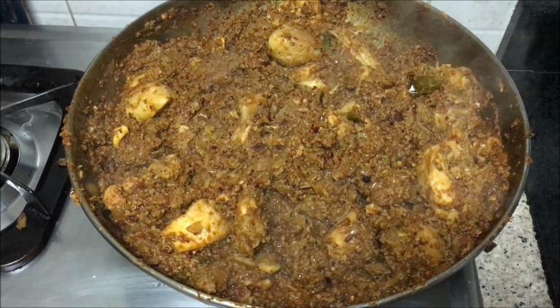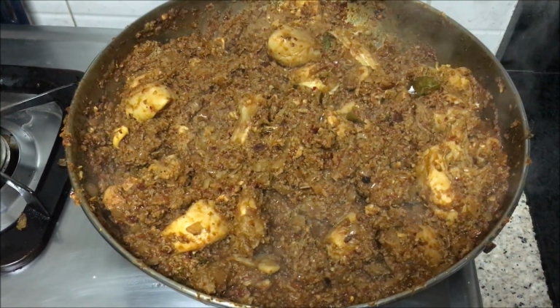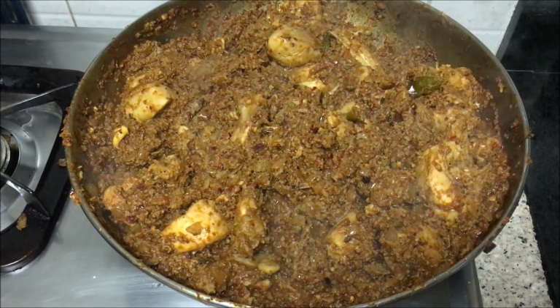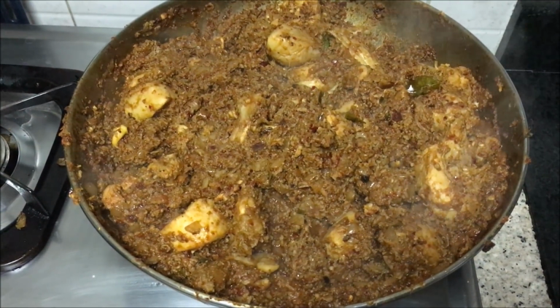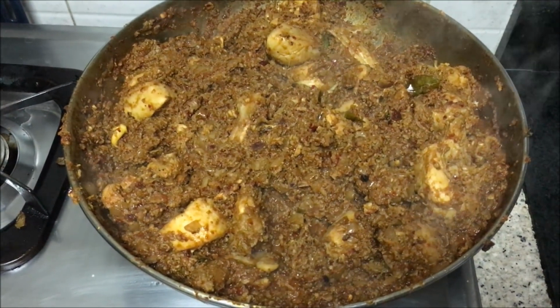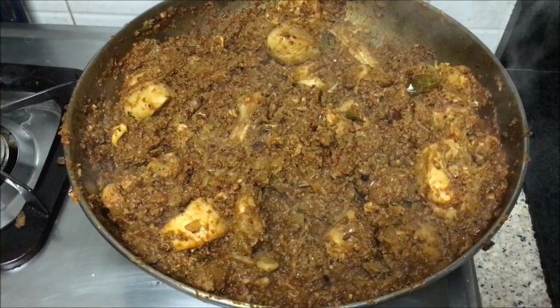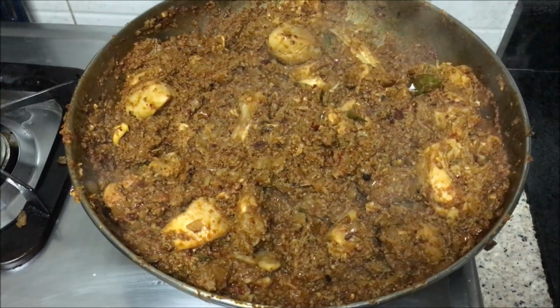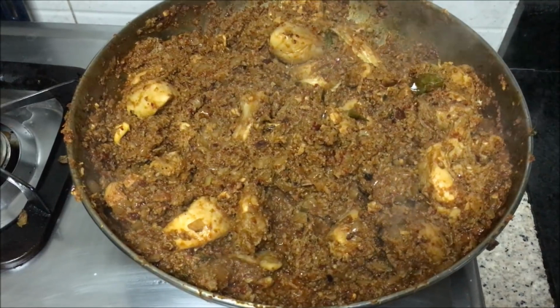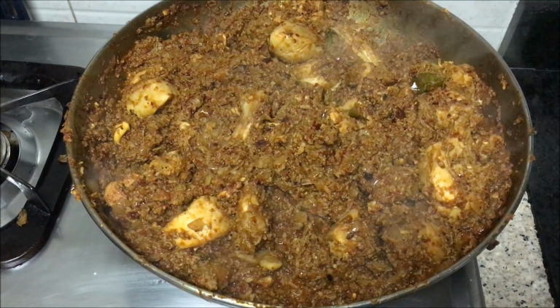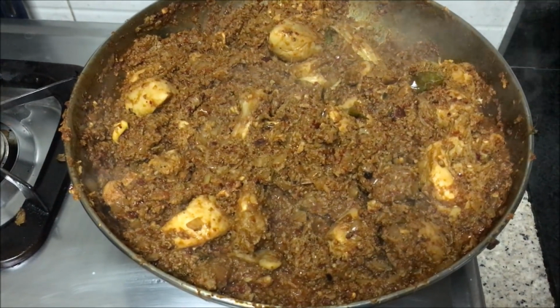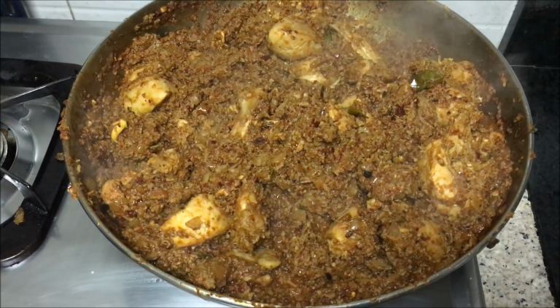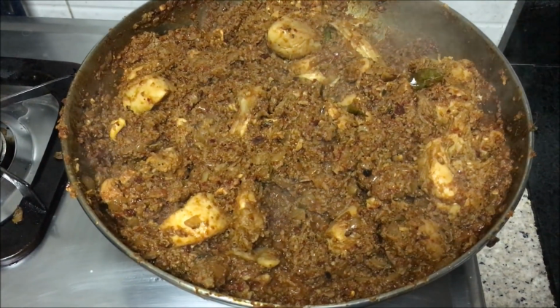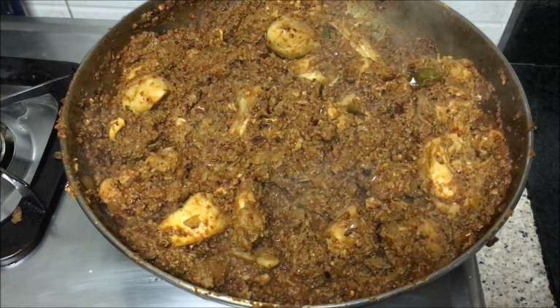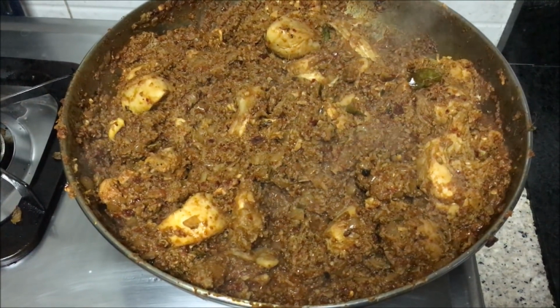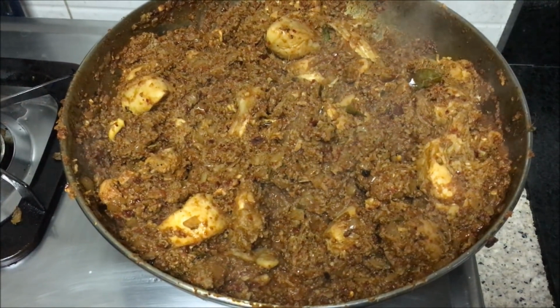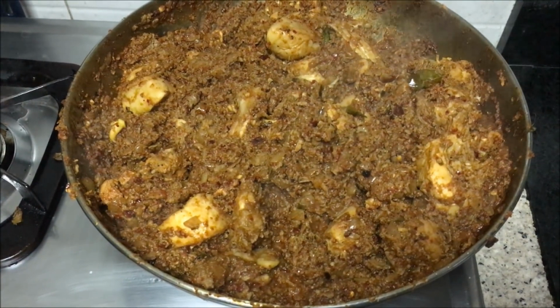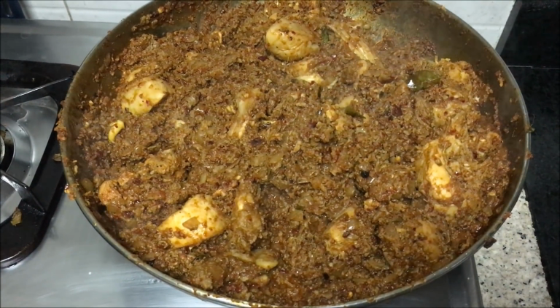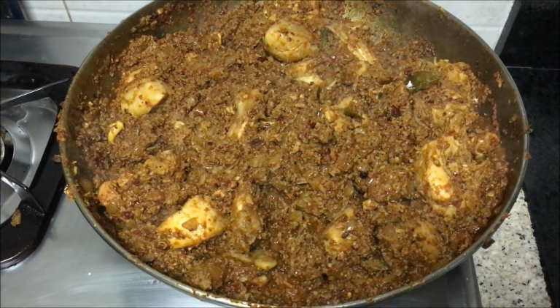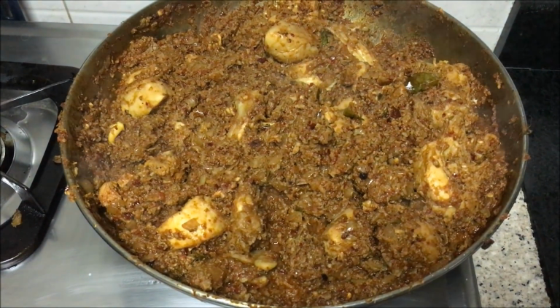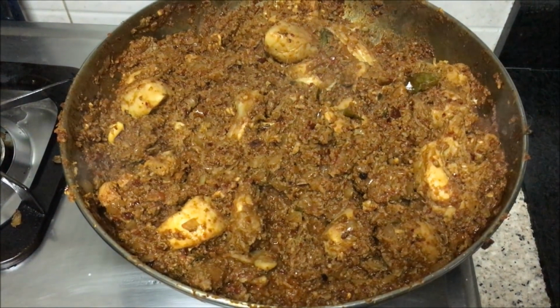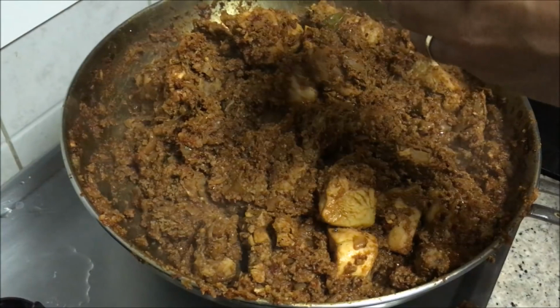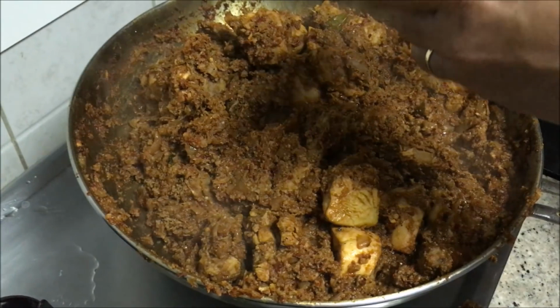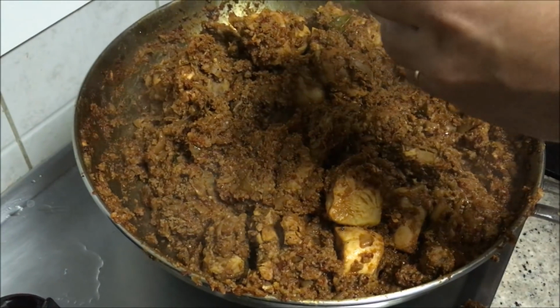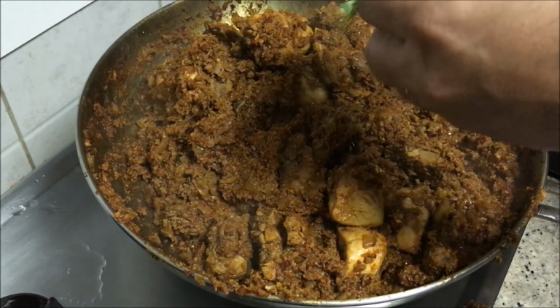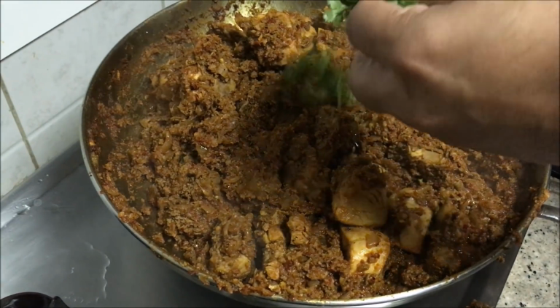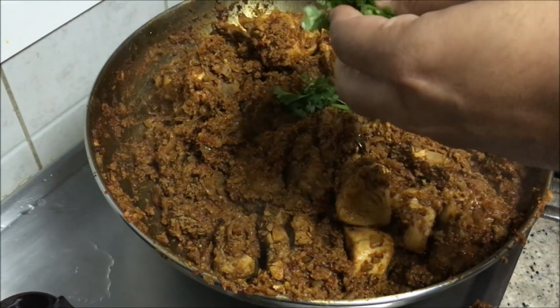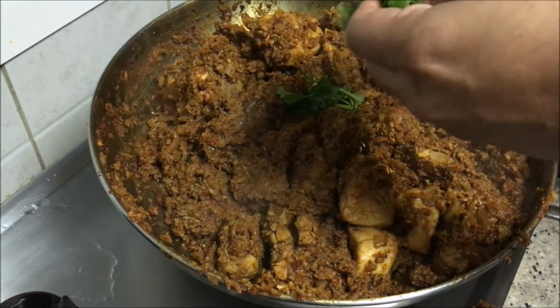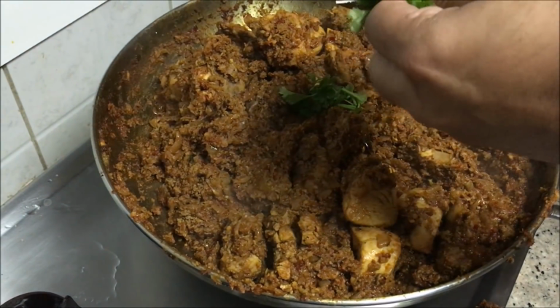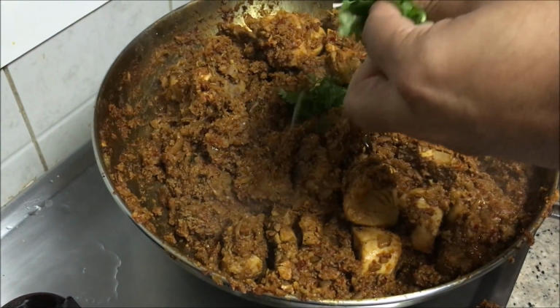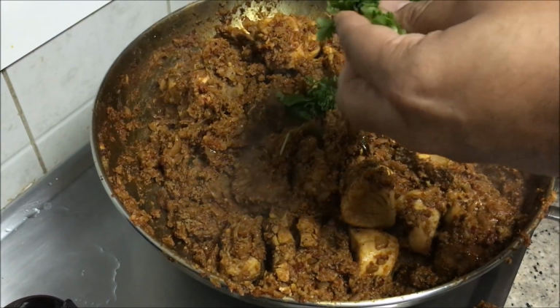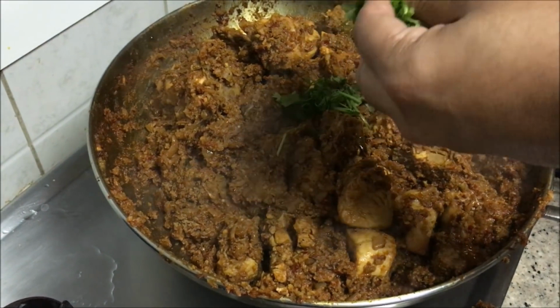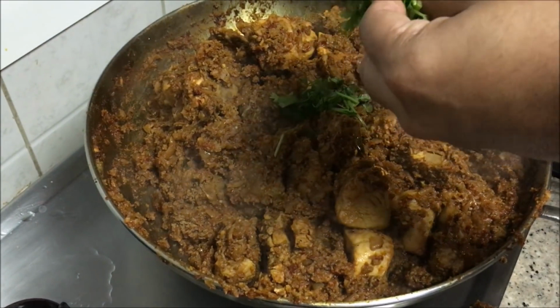Now you need to cook this mixture for about 5 minutes till the chicken is very well cooked. Now add some chopped coriander.